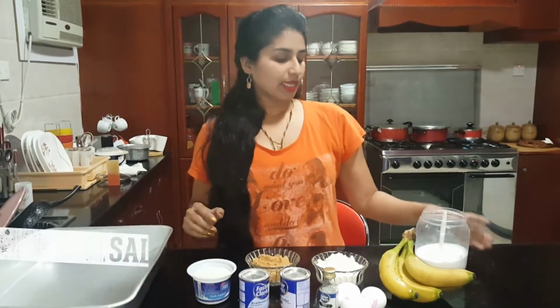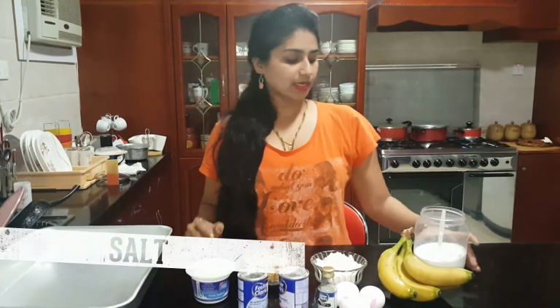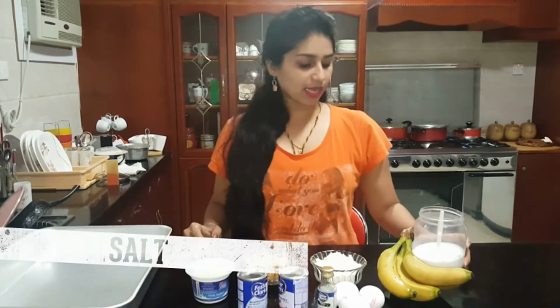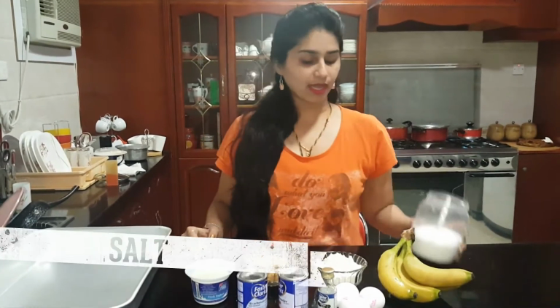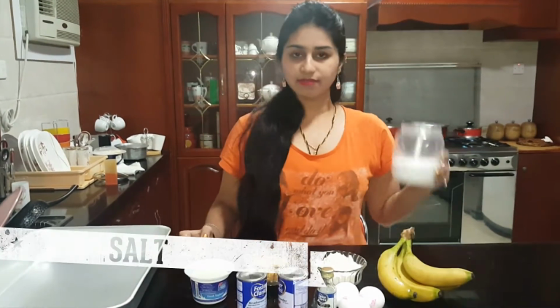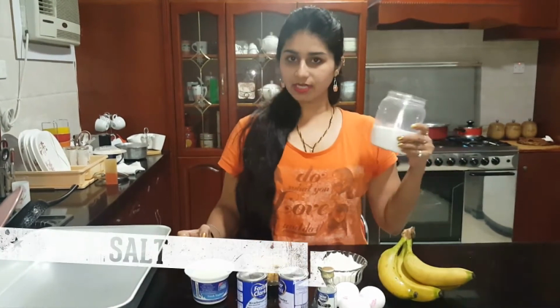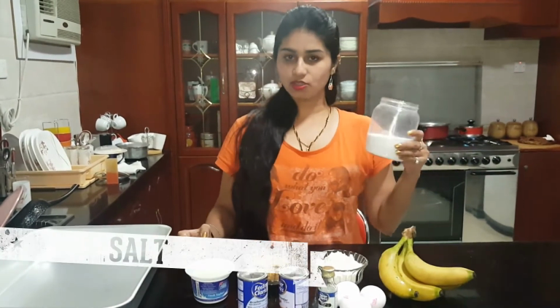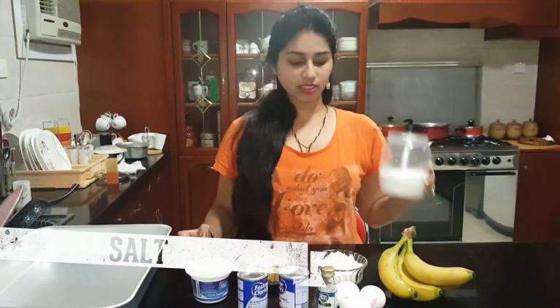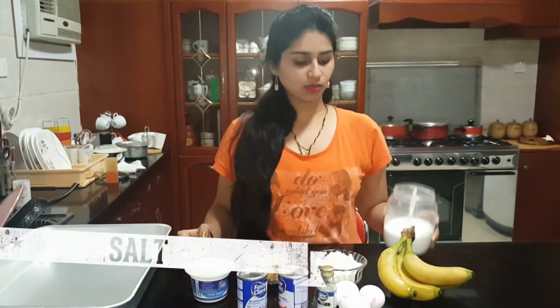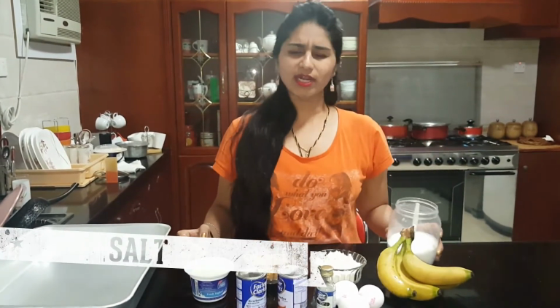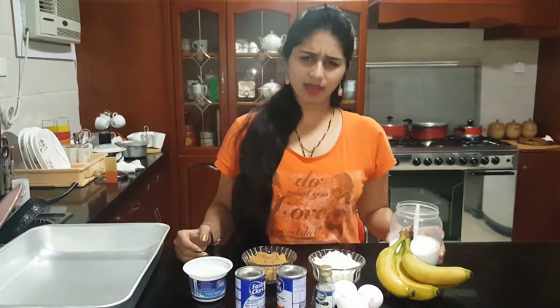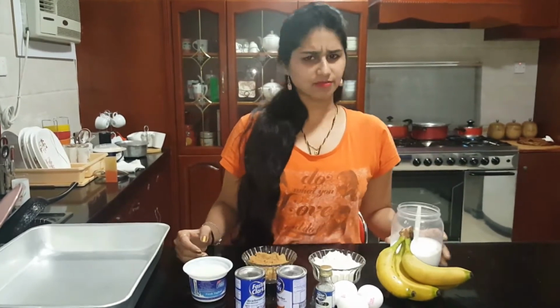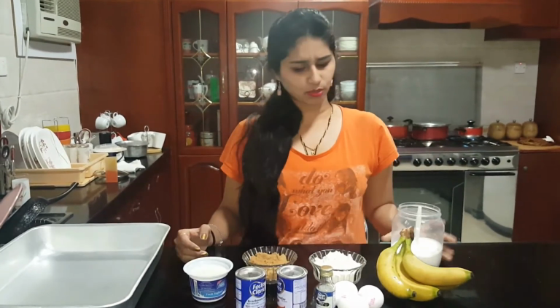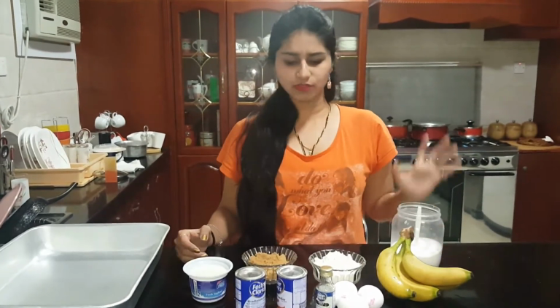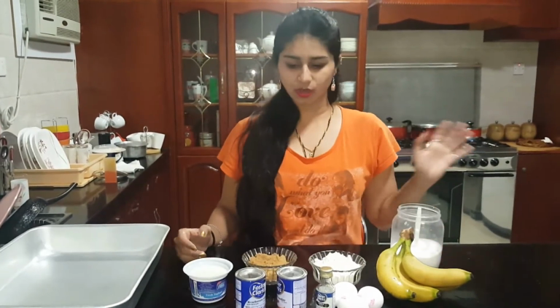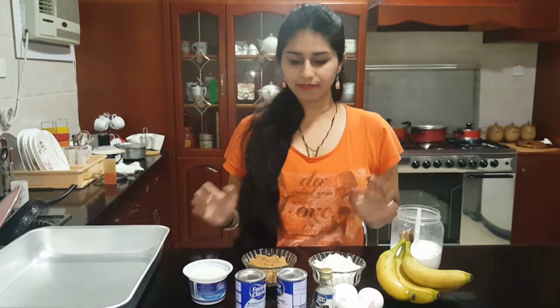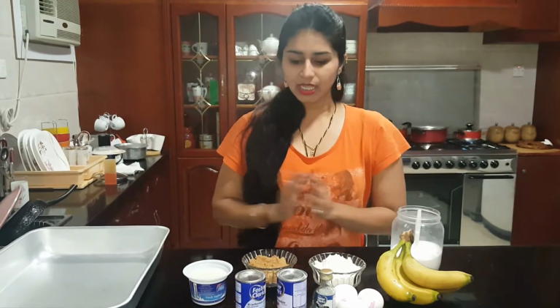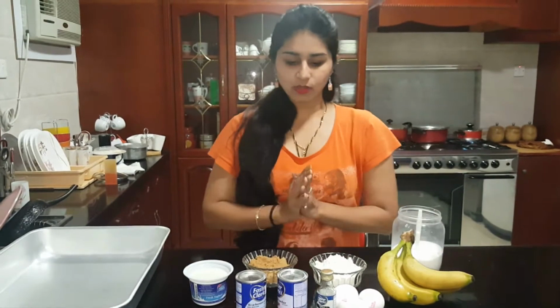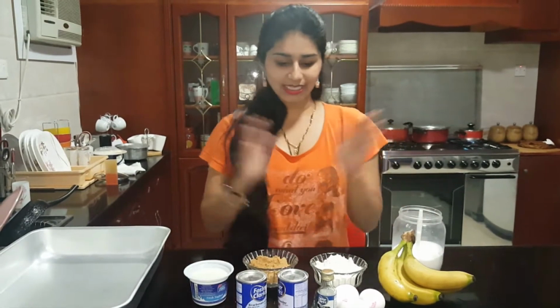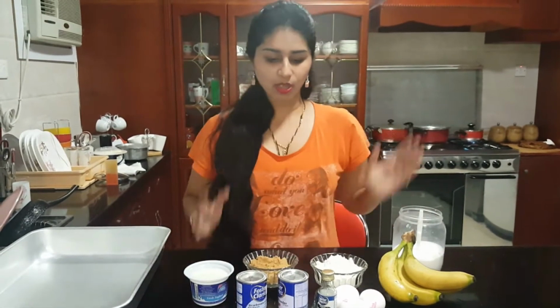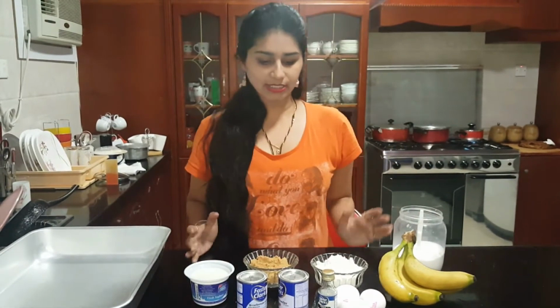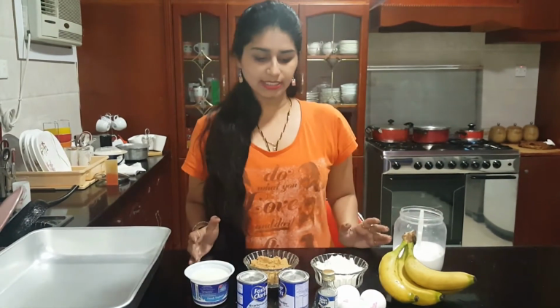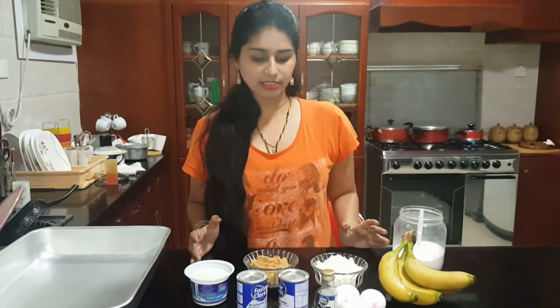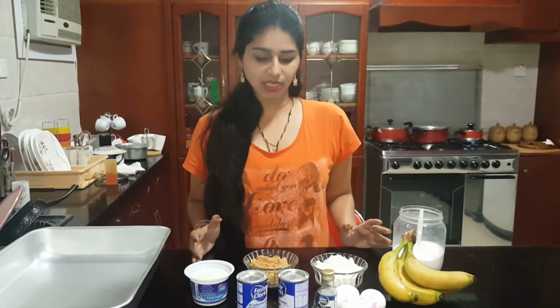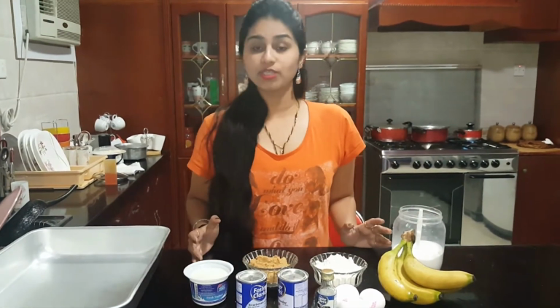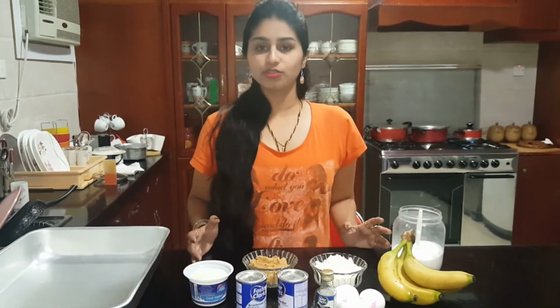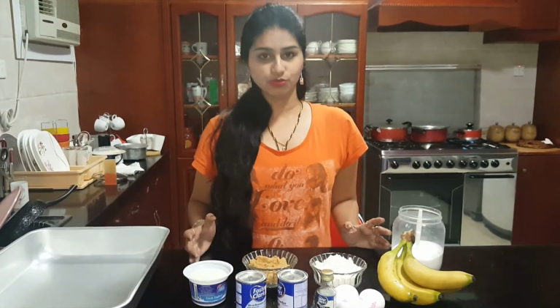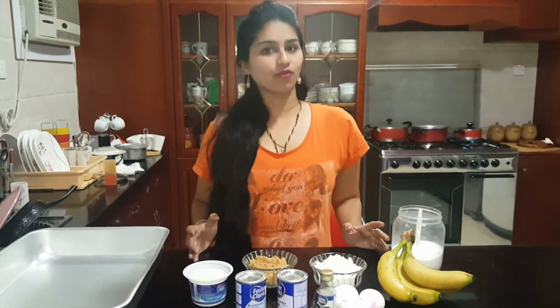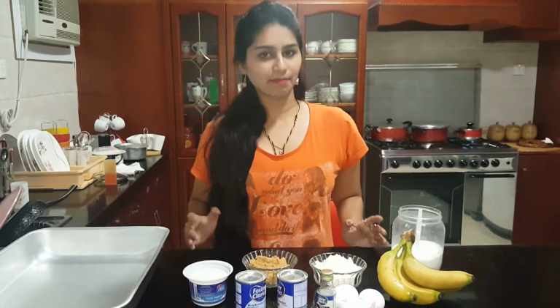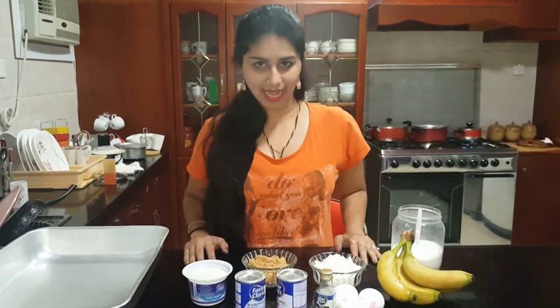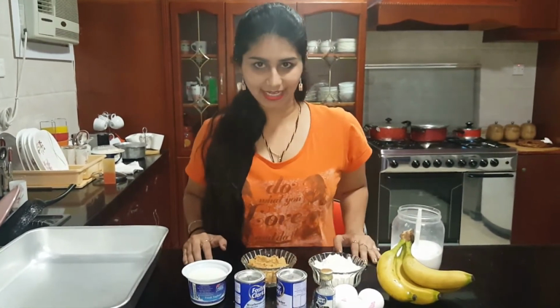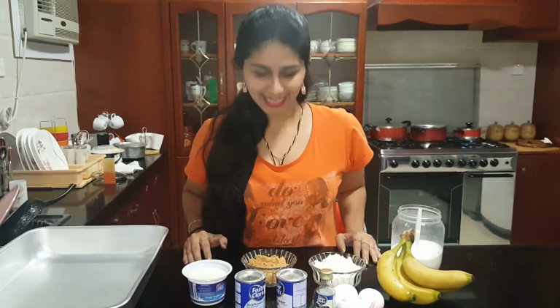Here I have salt — 1 and a half spoons of salt. Now these are the ingredients we are going to use for the banana cake.